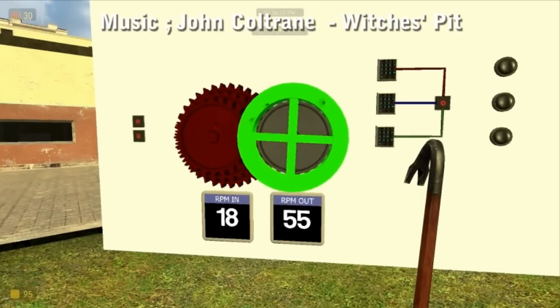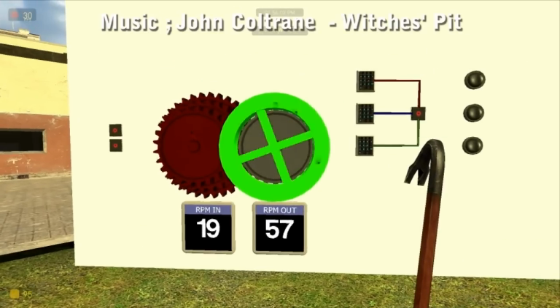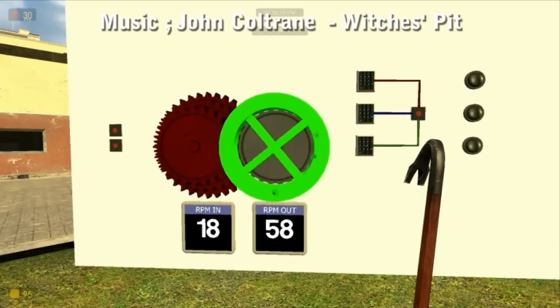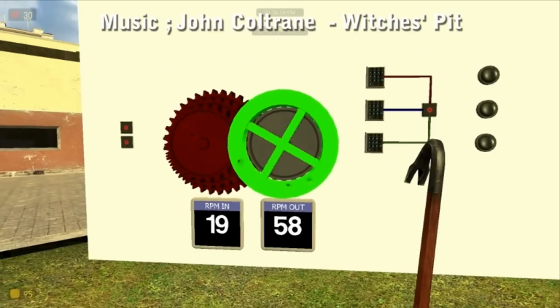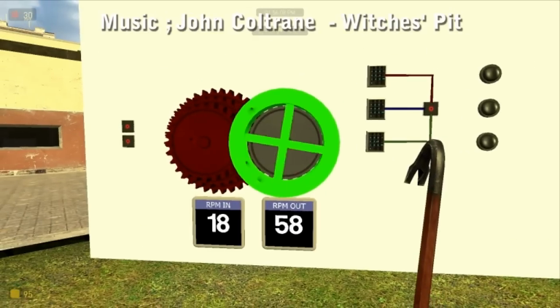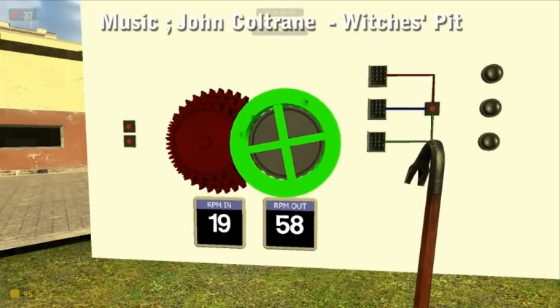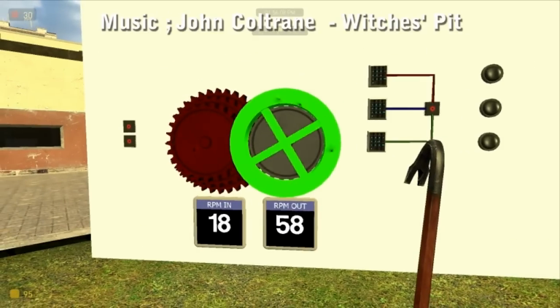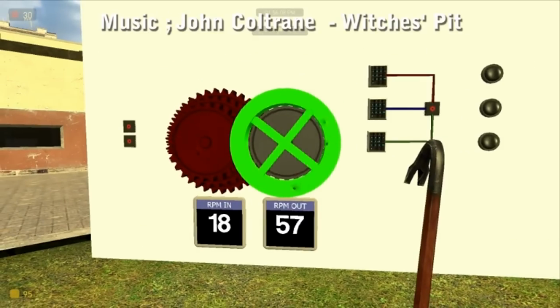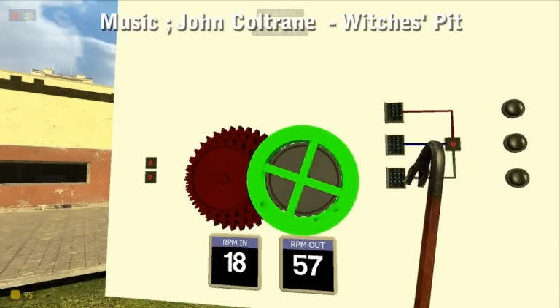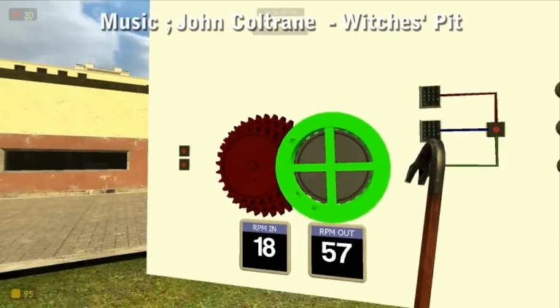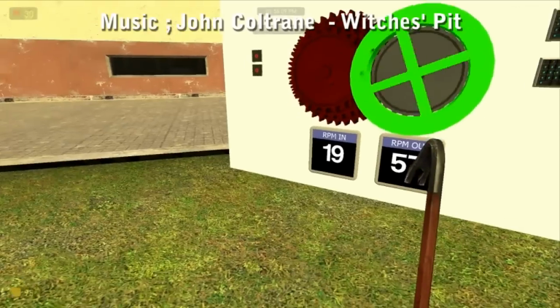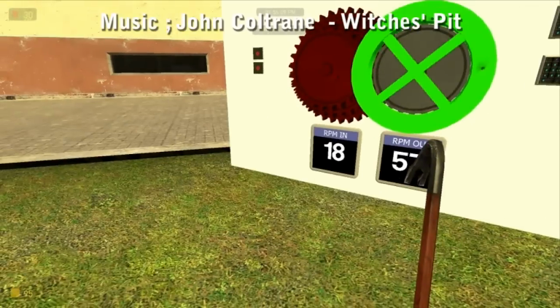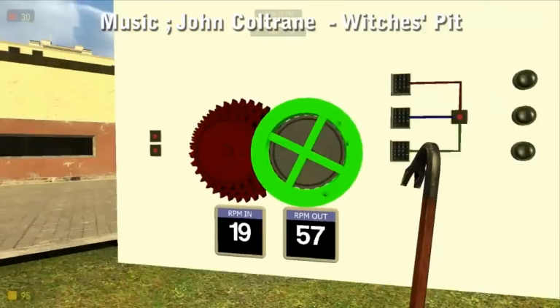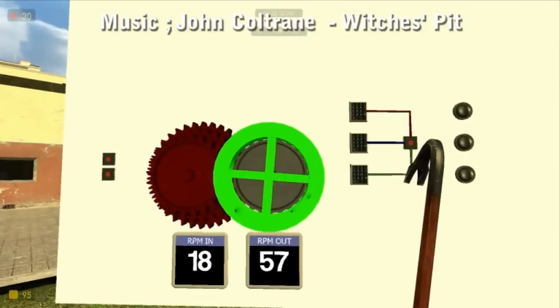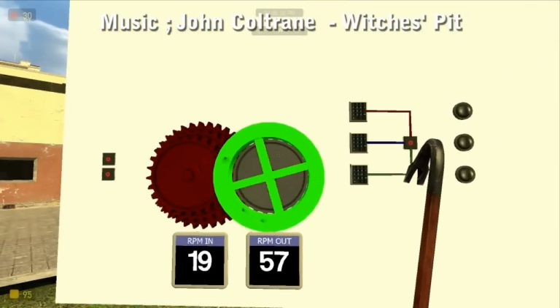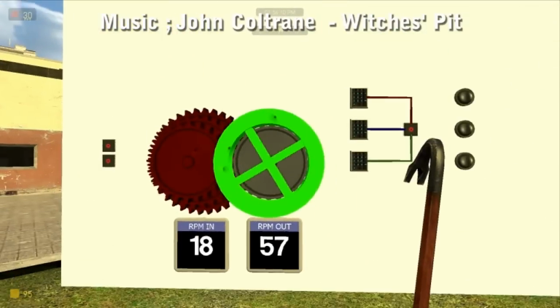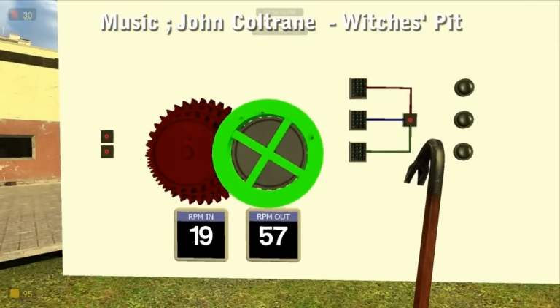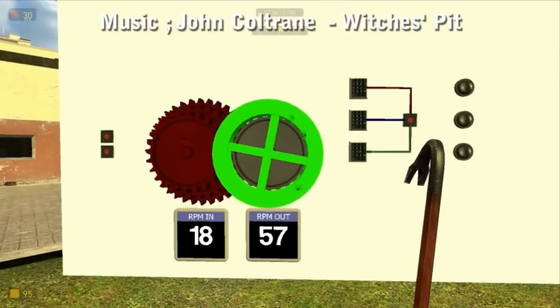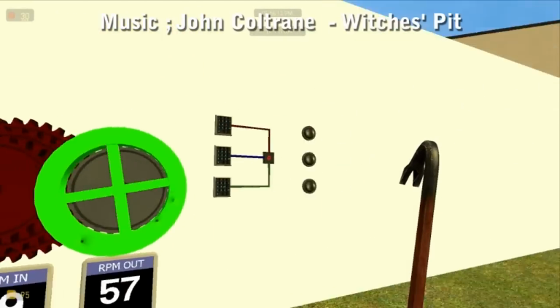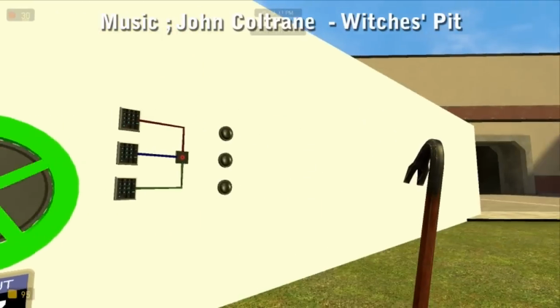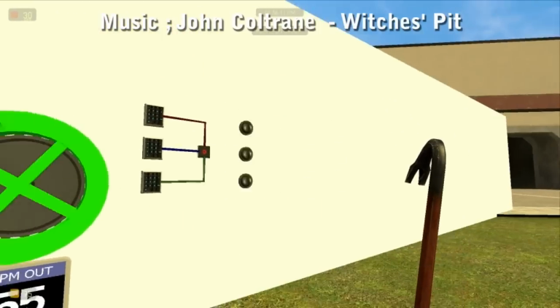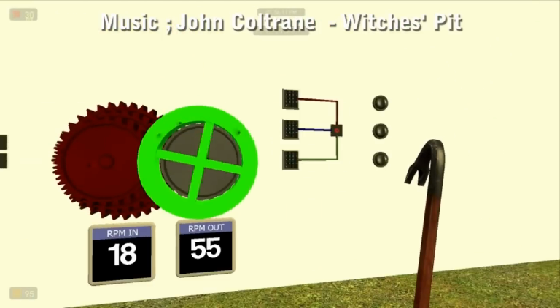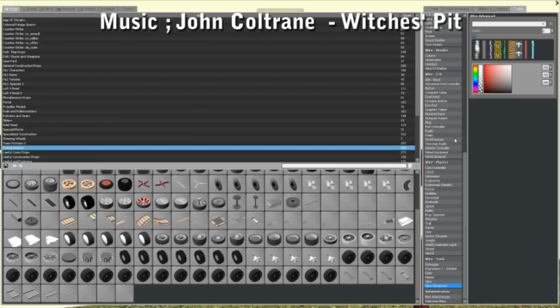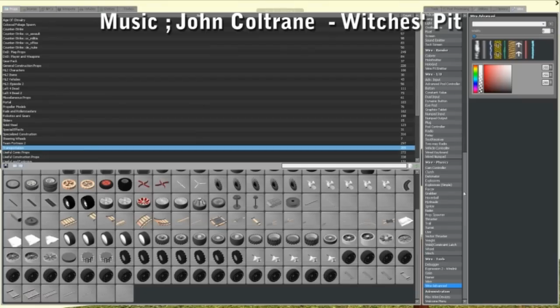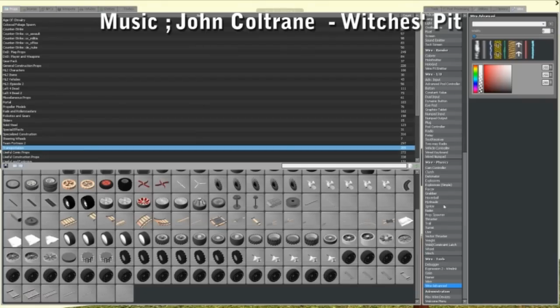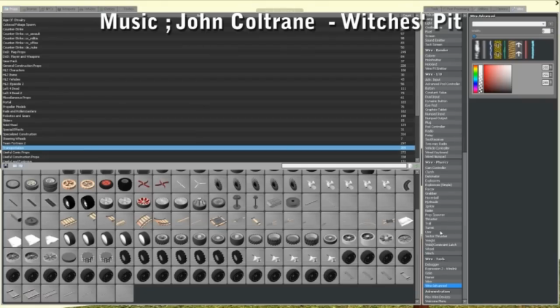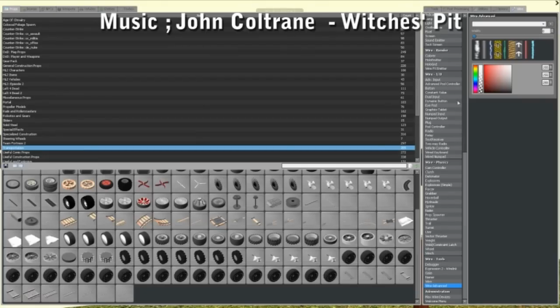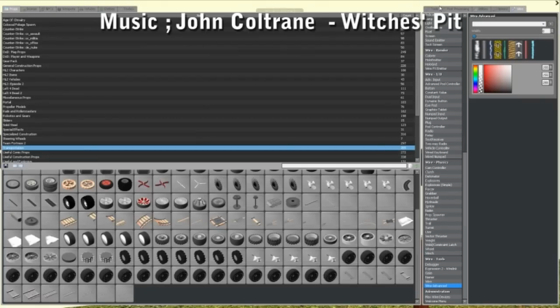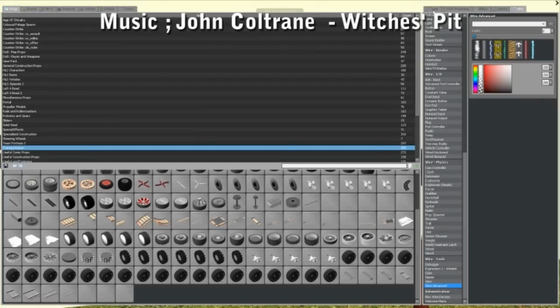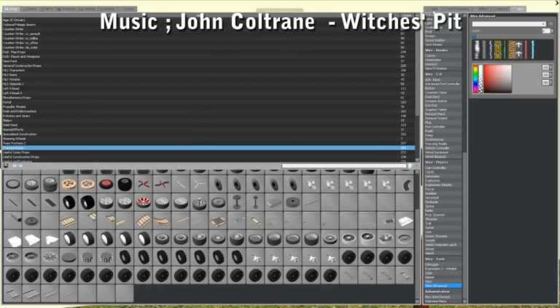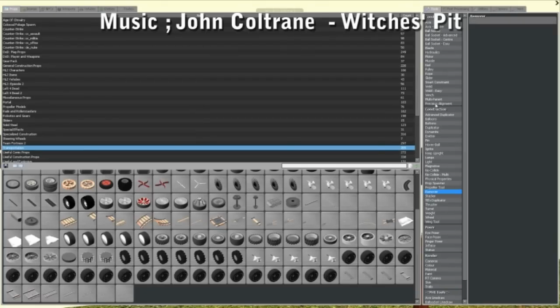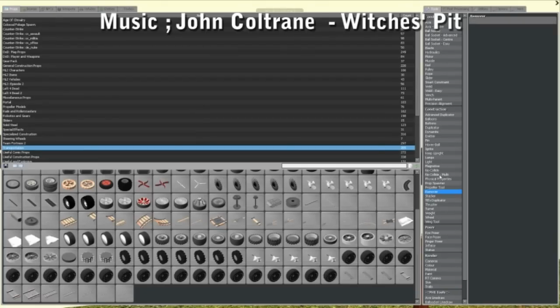You want to do it the other way around from that — you want to gear down, not up. So that's one way of doing it. Let's go have a look at another way.